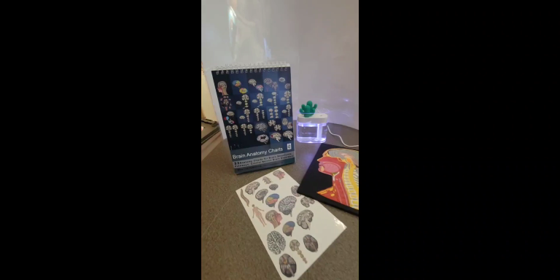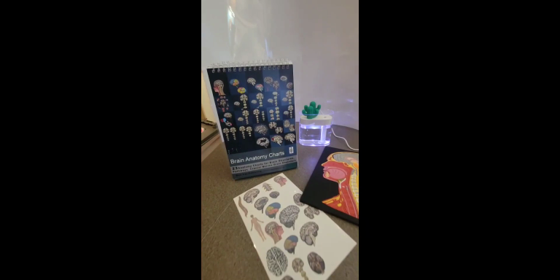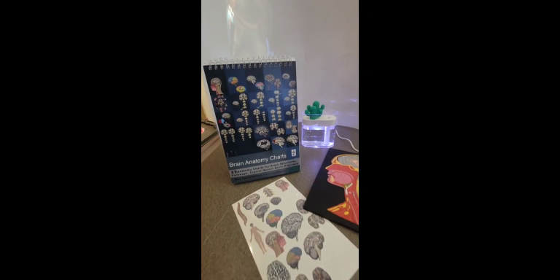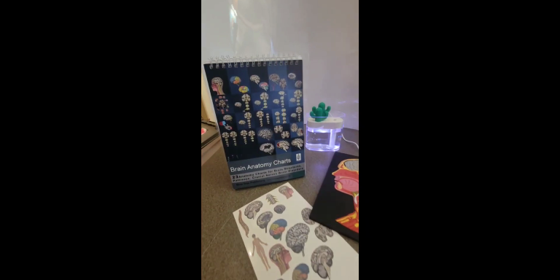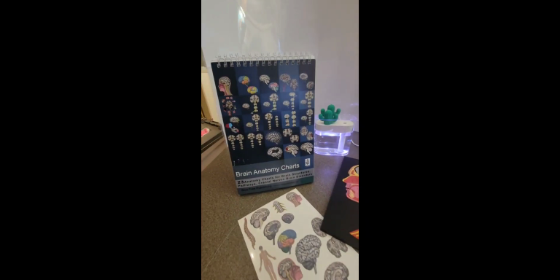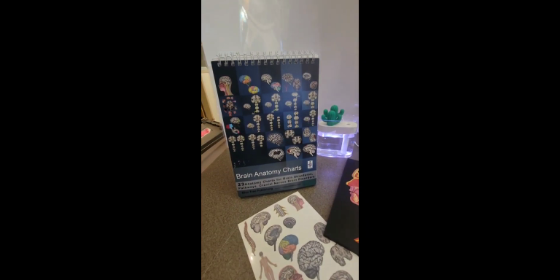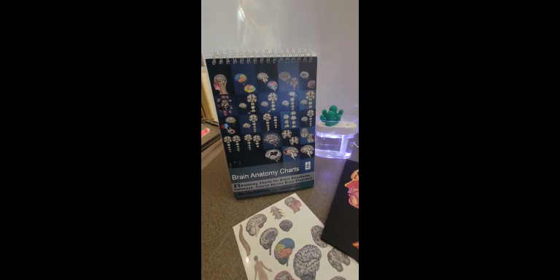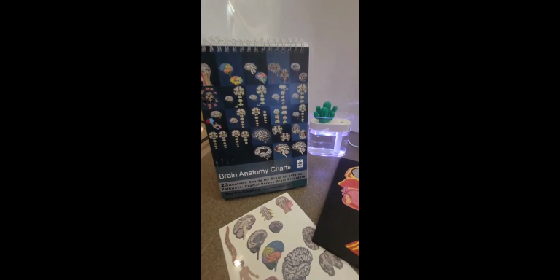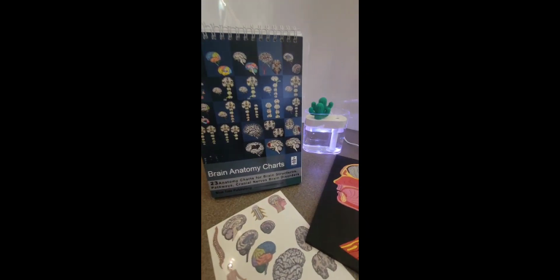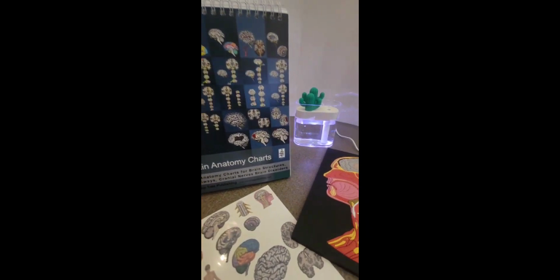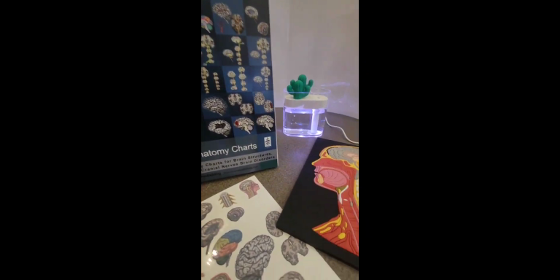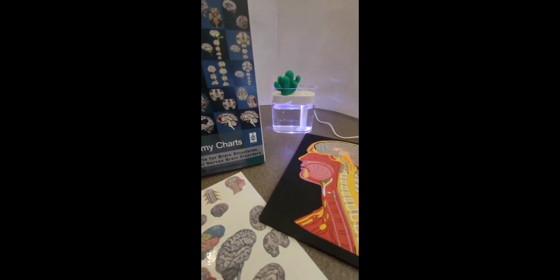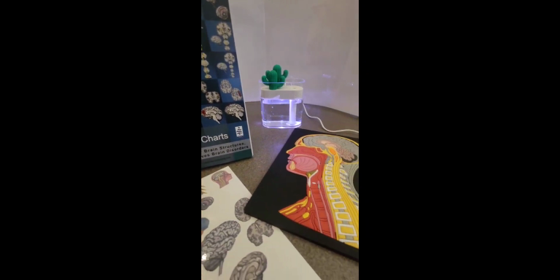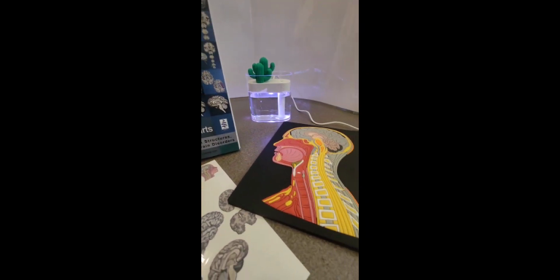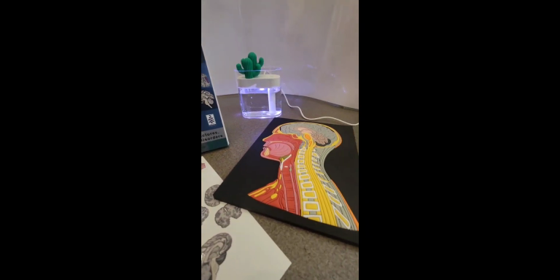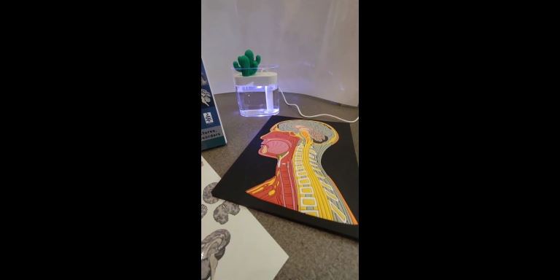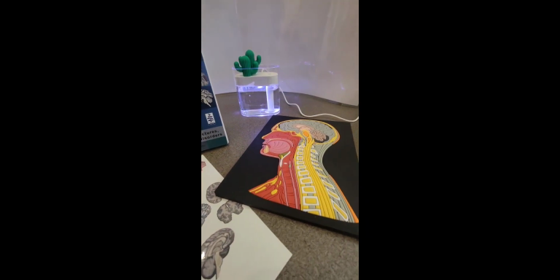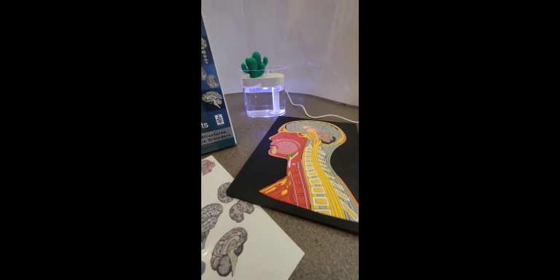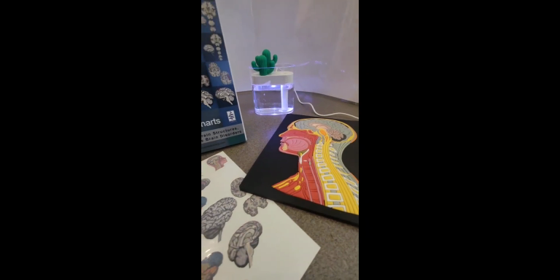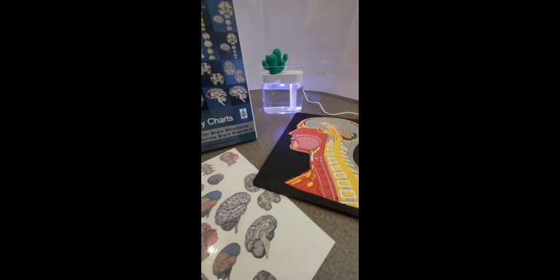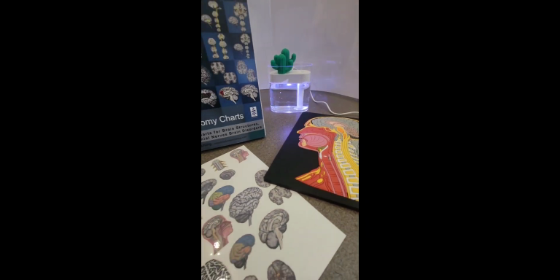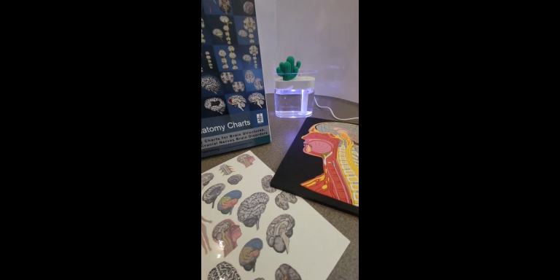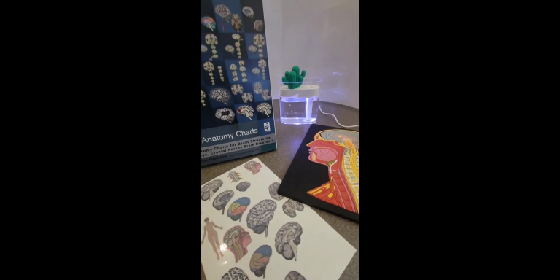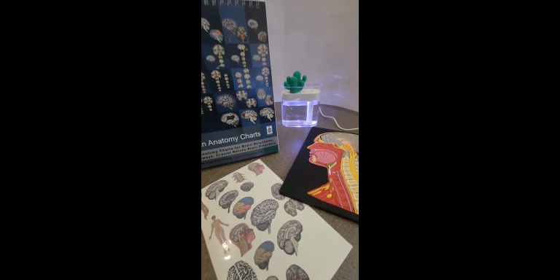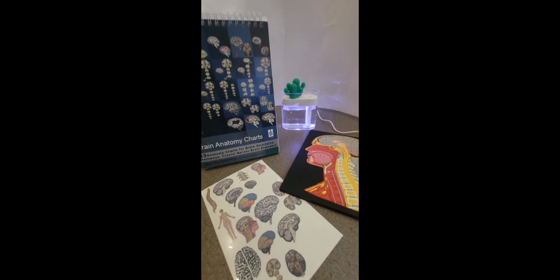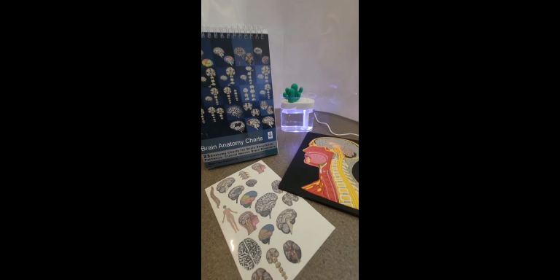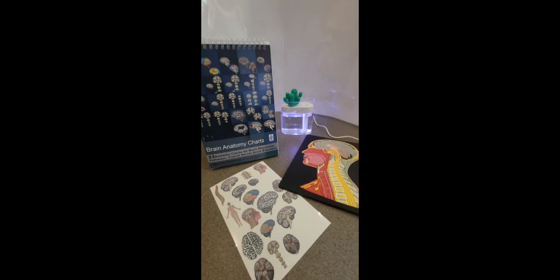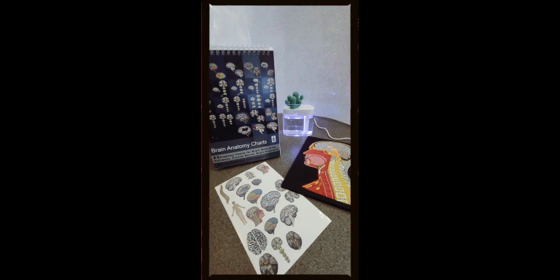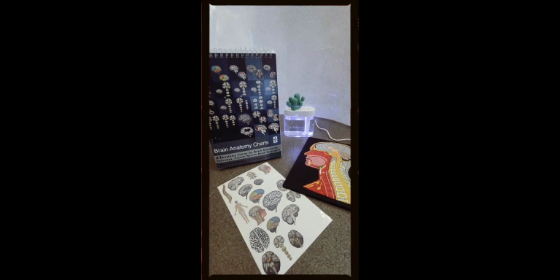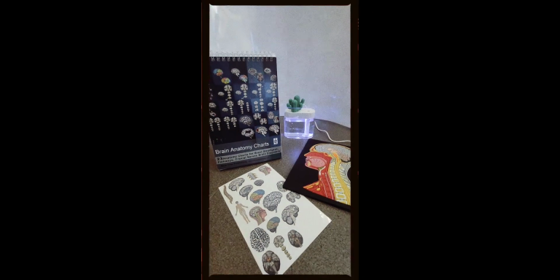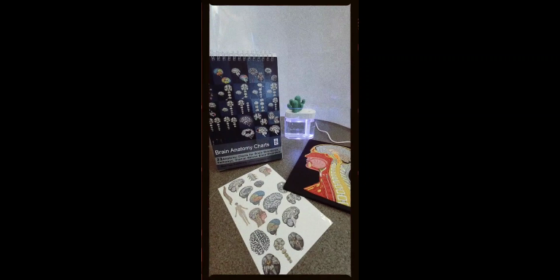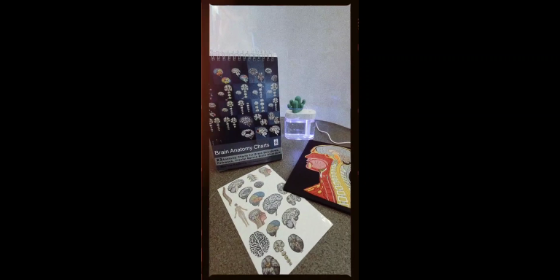The 4-Piece Brain Flipbook Collection with Flipbook, Model, Tattoos, and Humidifier.